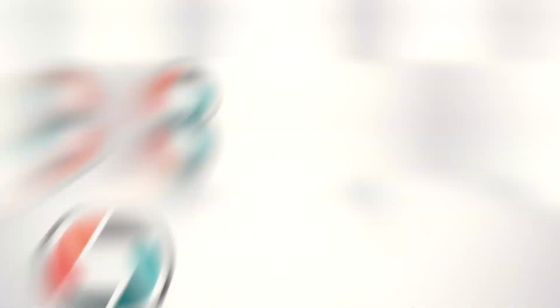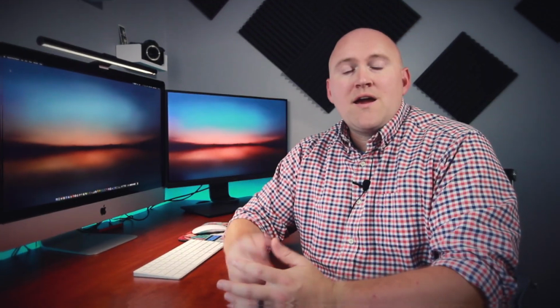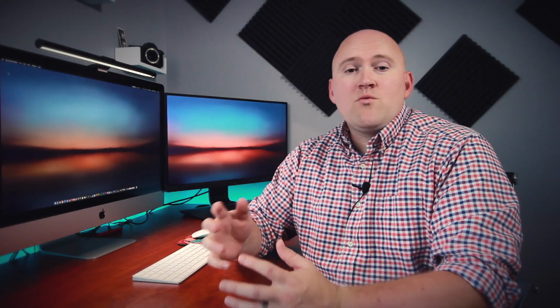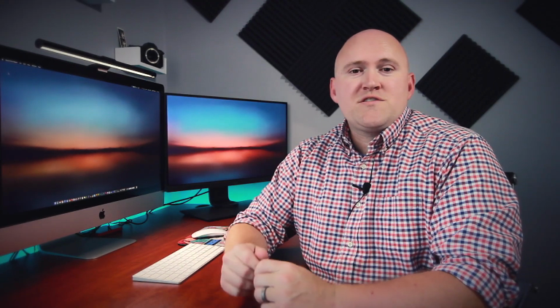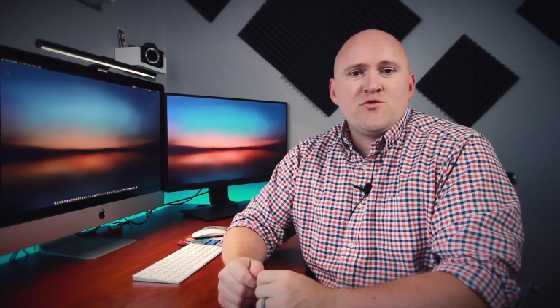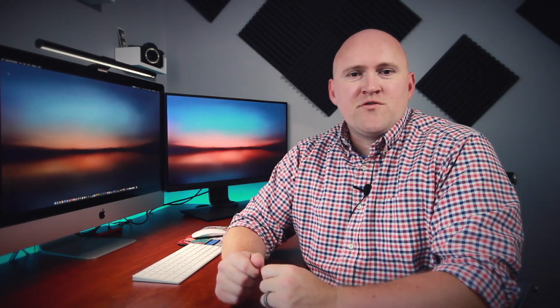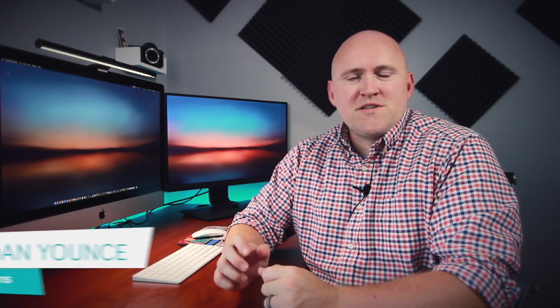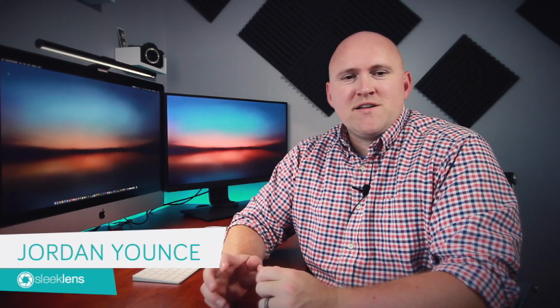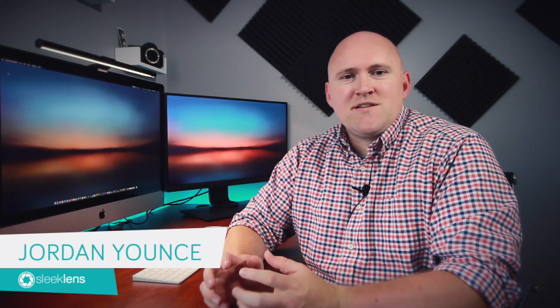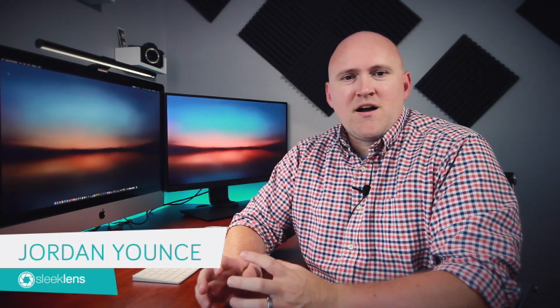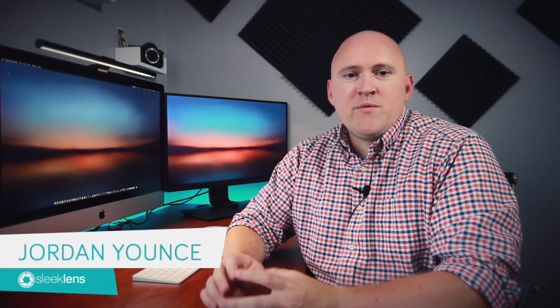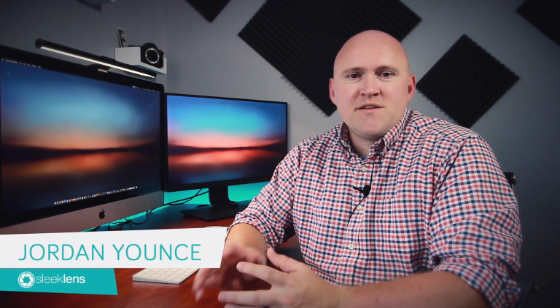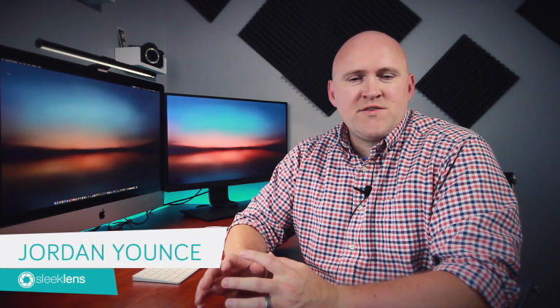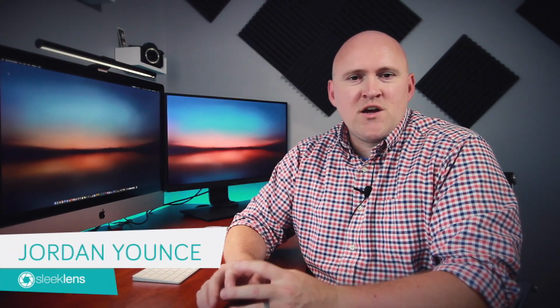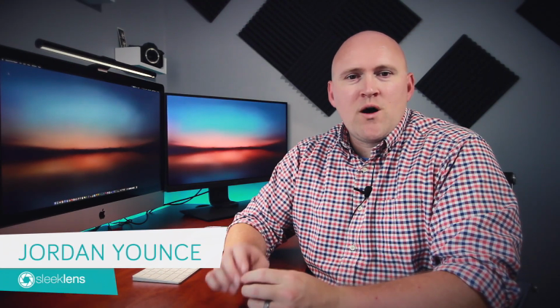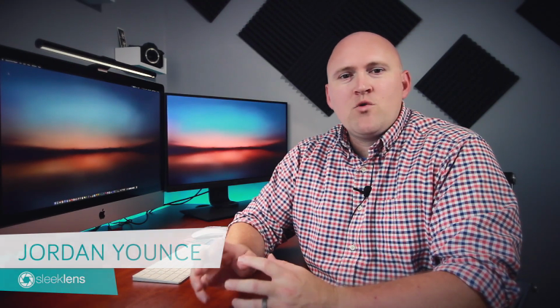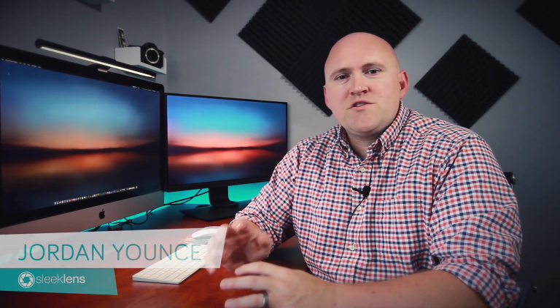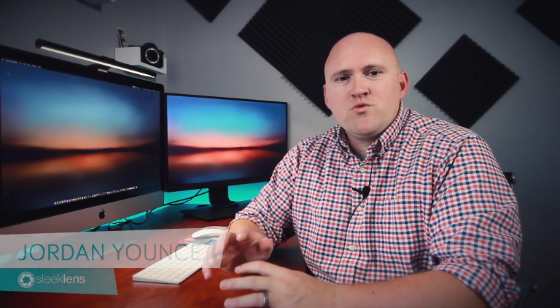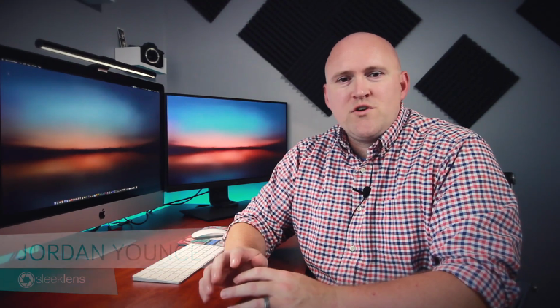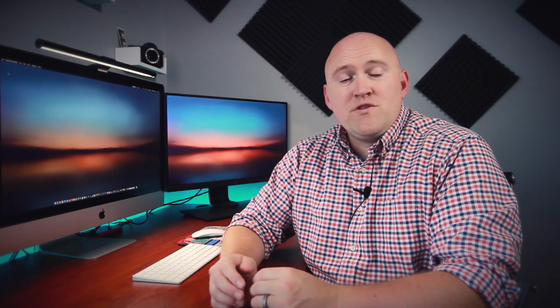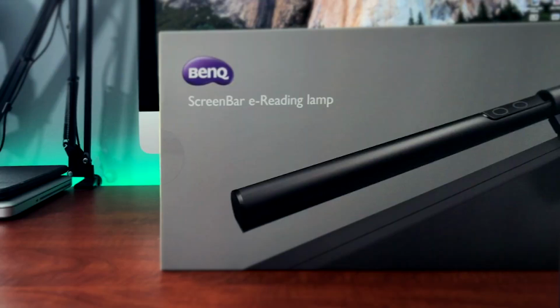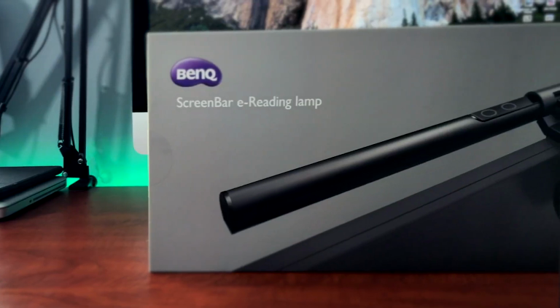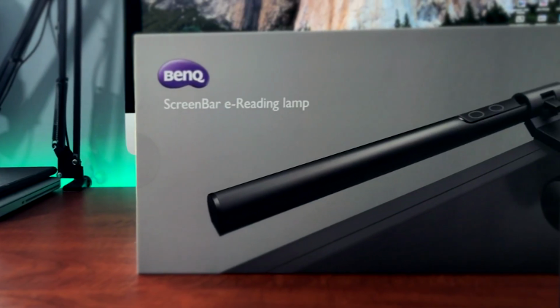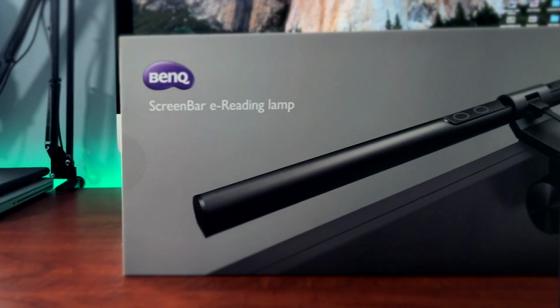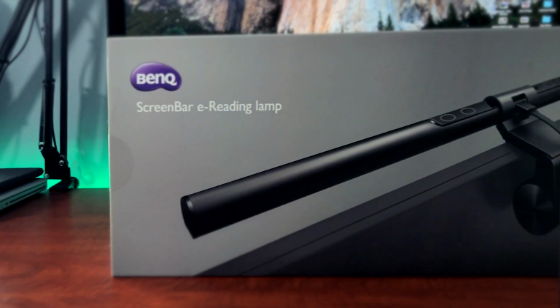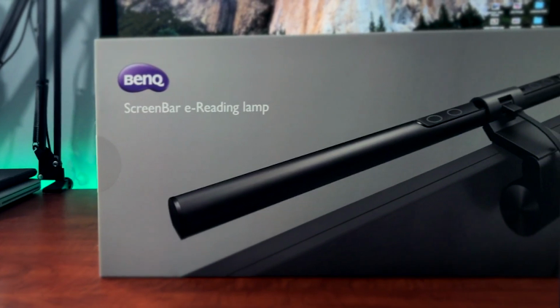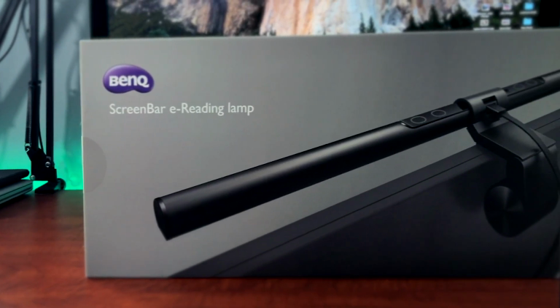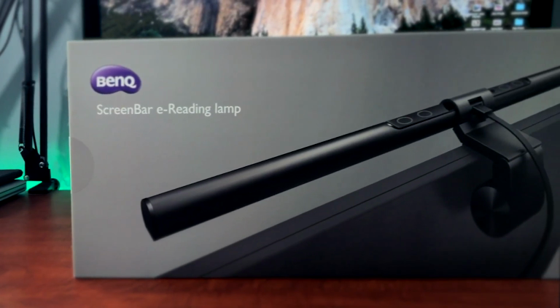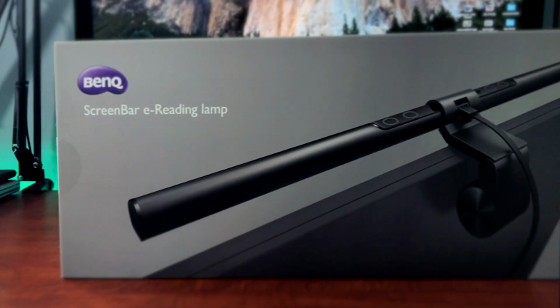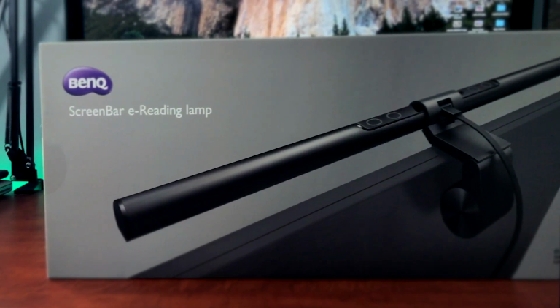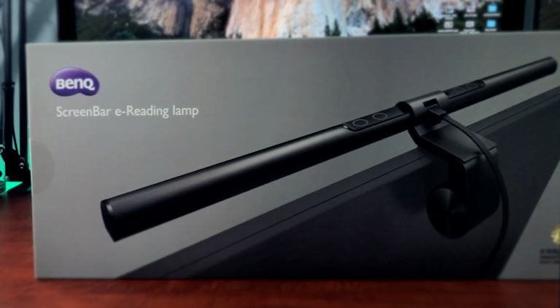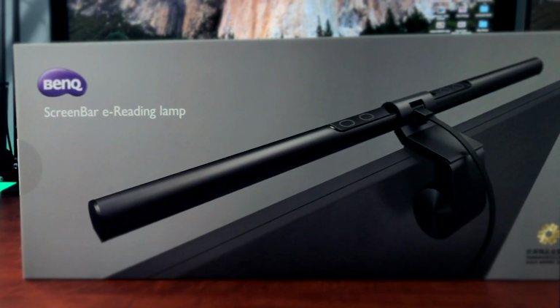Hey everyone, this is Jordan from sleeklens.com and in this video I'm going to review the BenQ ScreenBar eReading light.